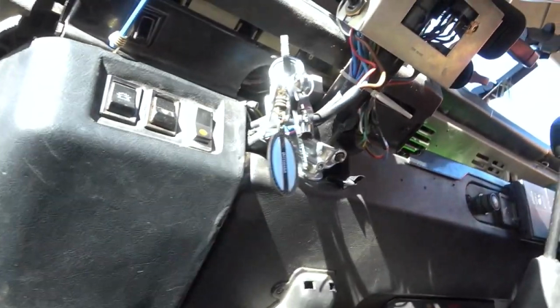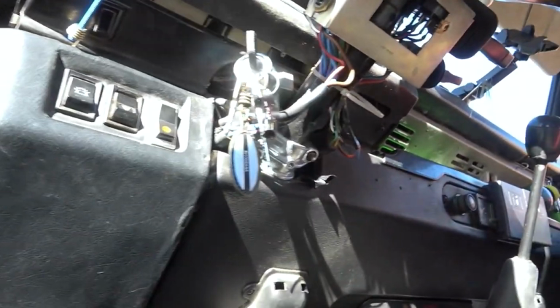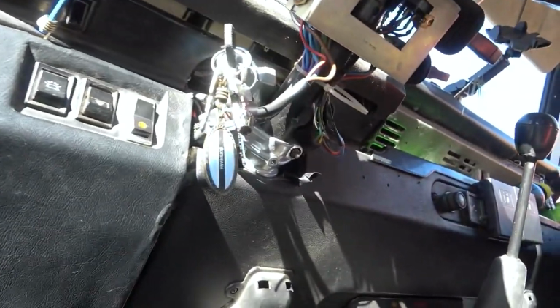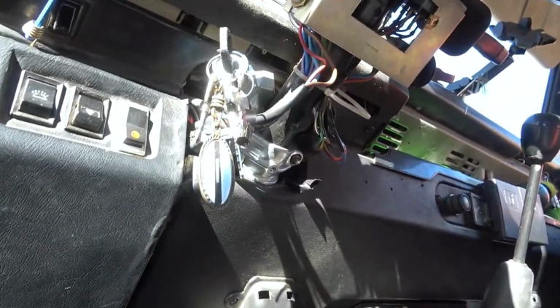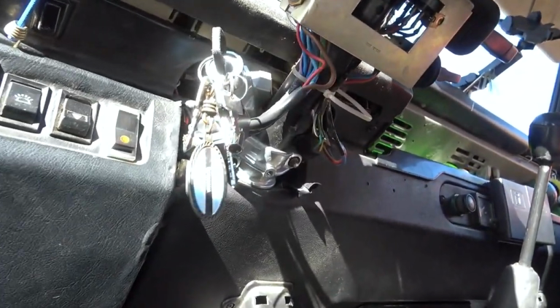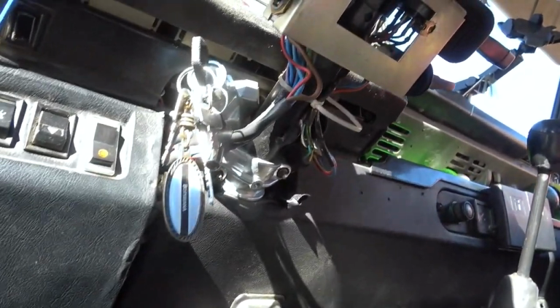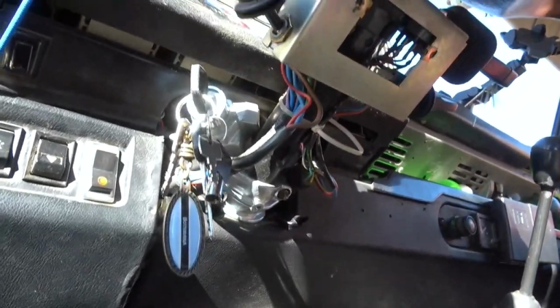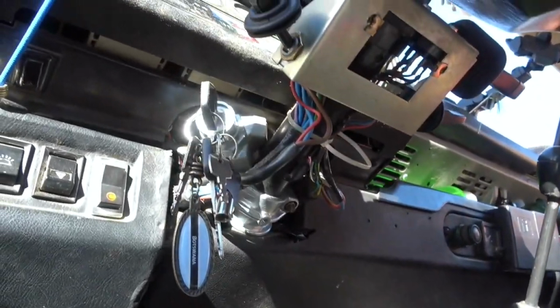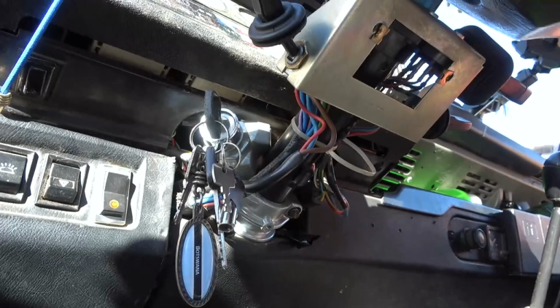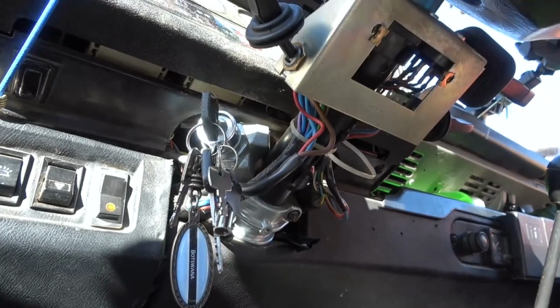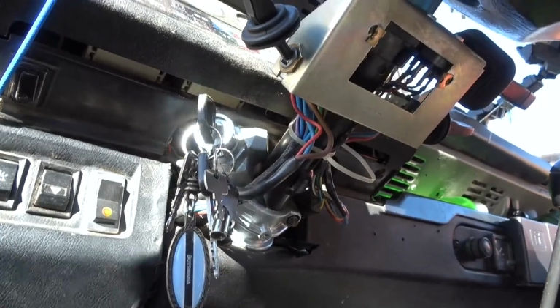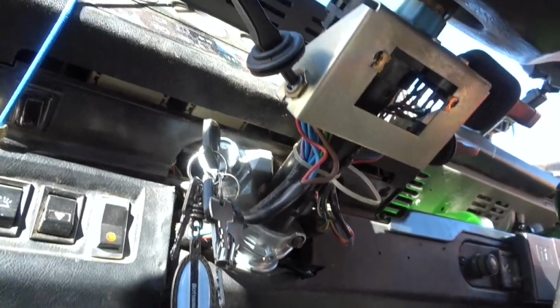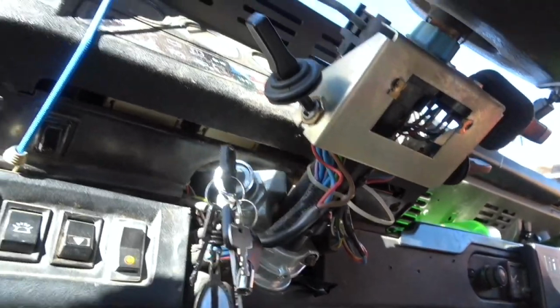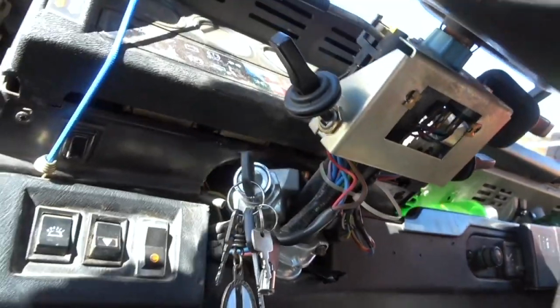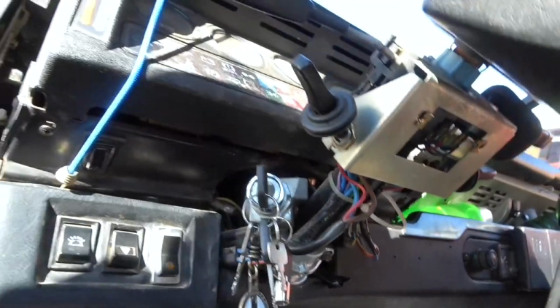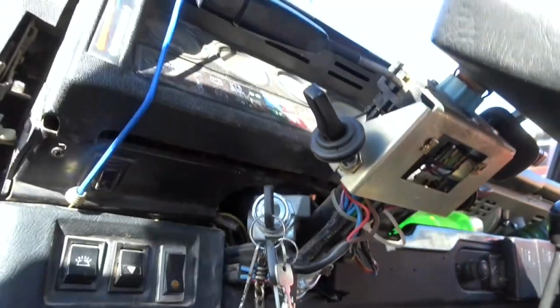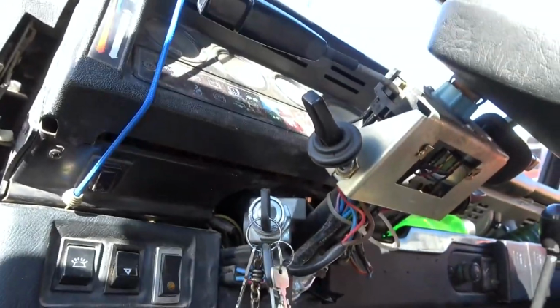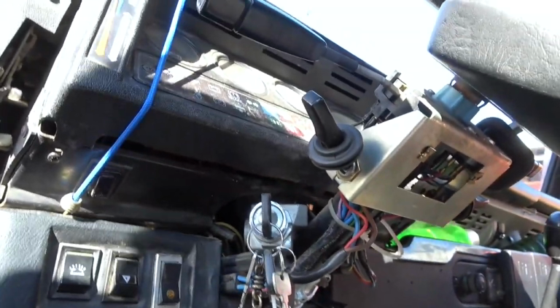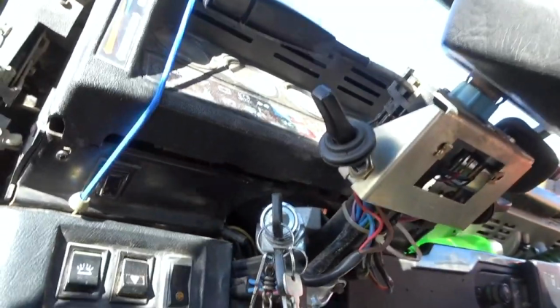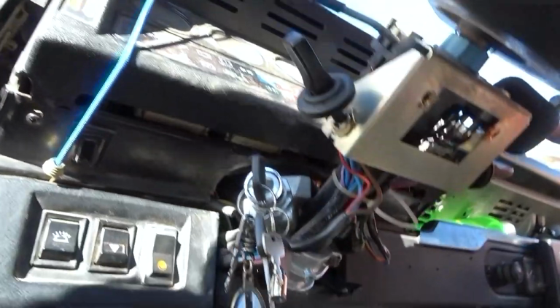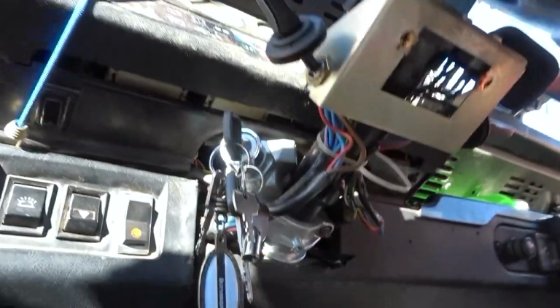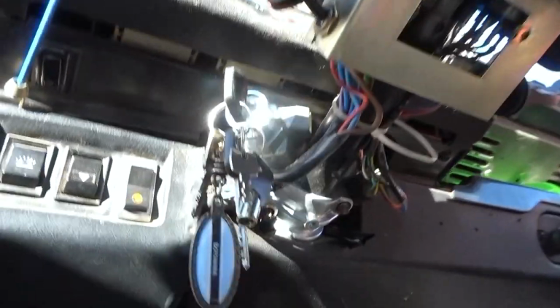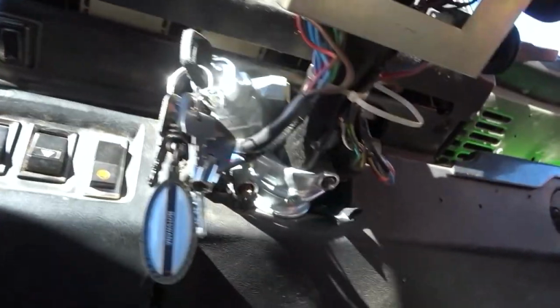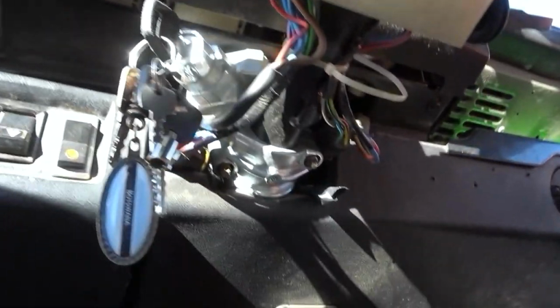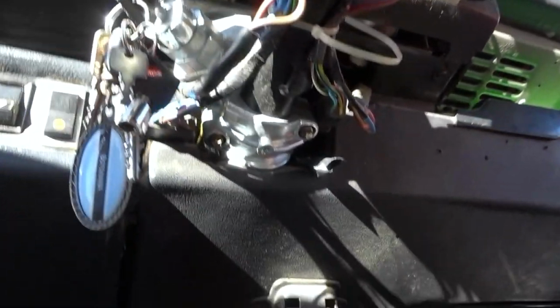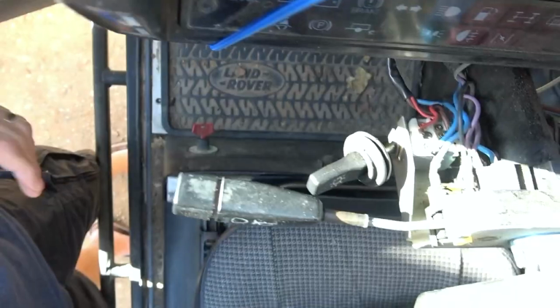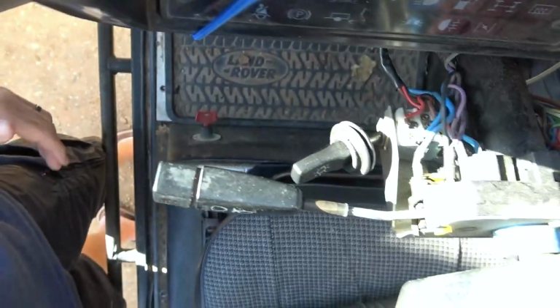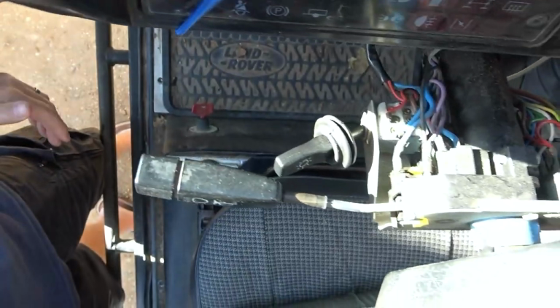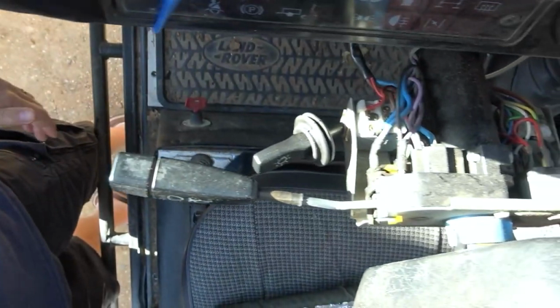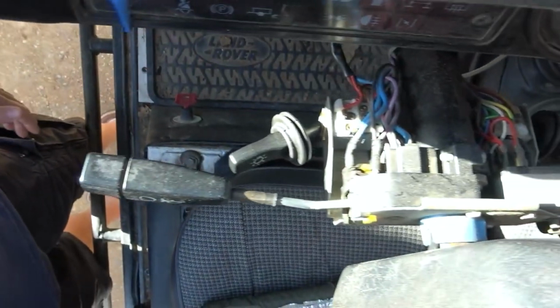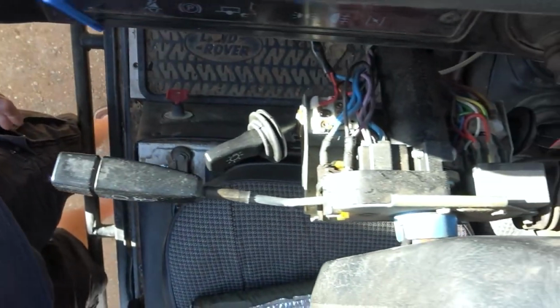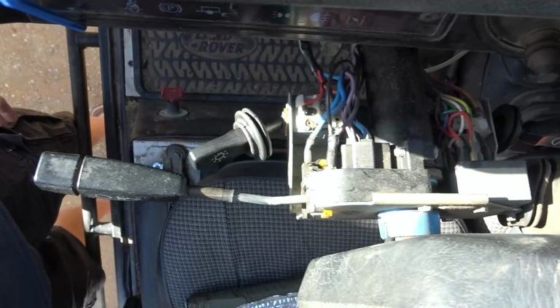This obviously is the Landy — the full wiring loom on a Landy. Pretty complicated, huh?